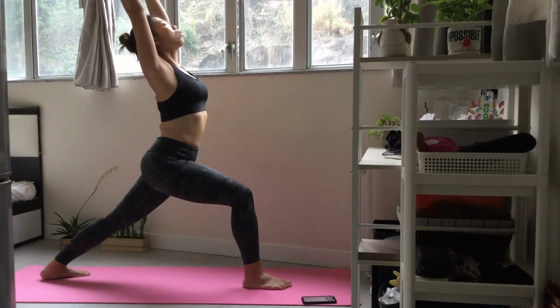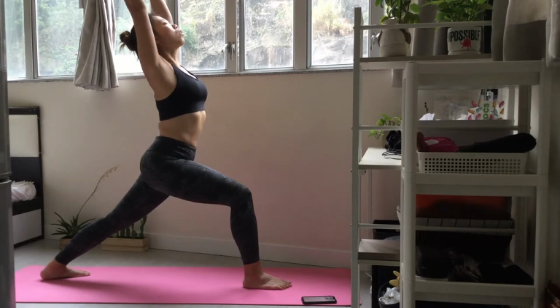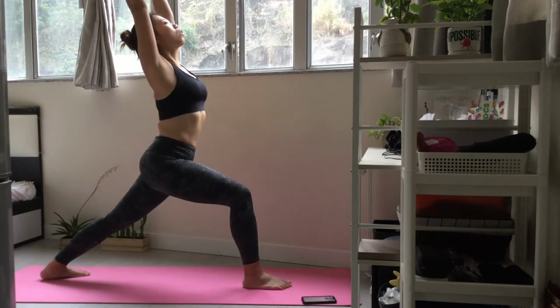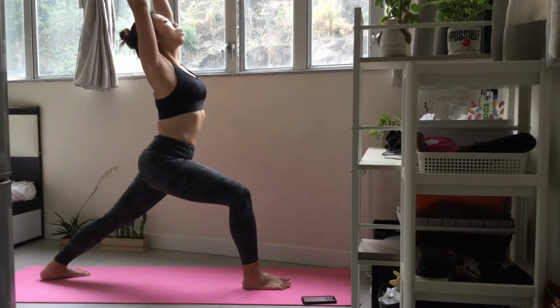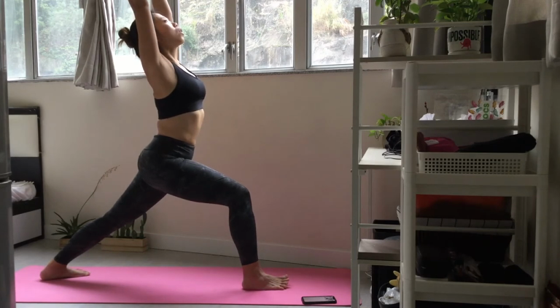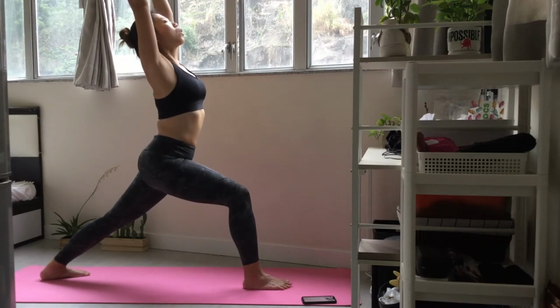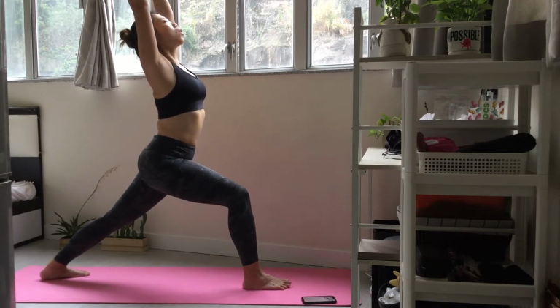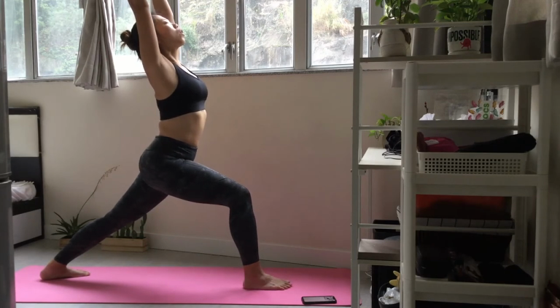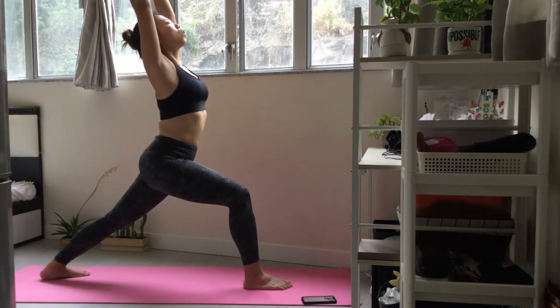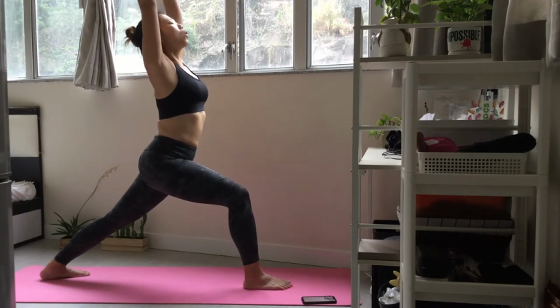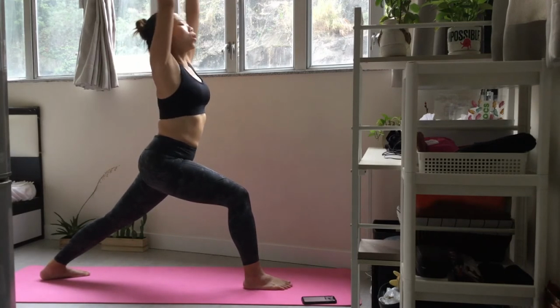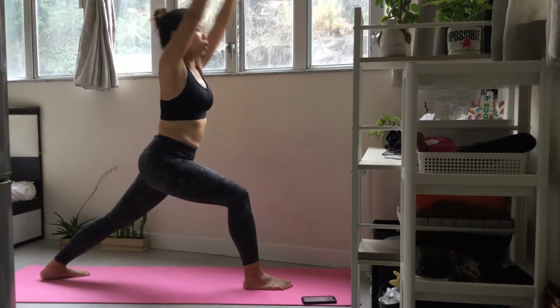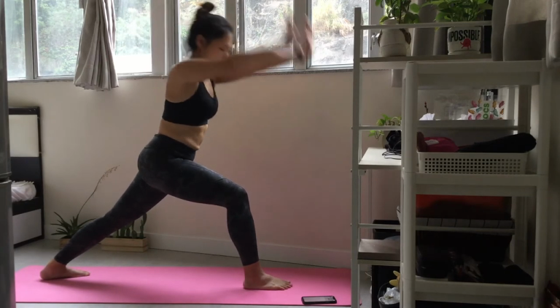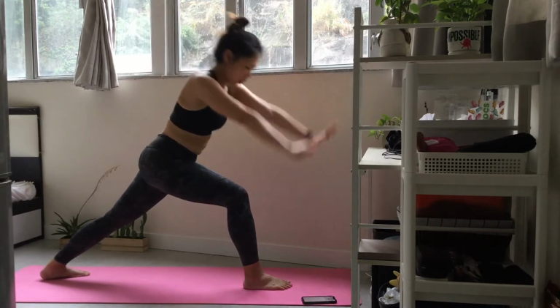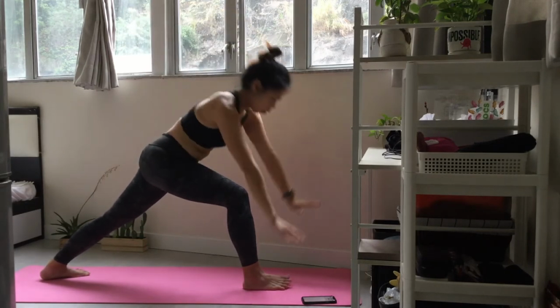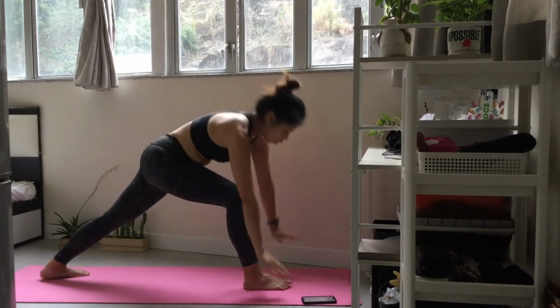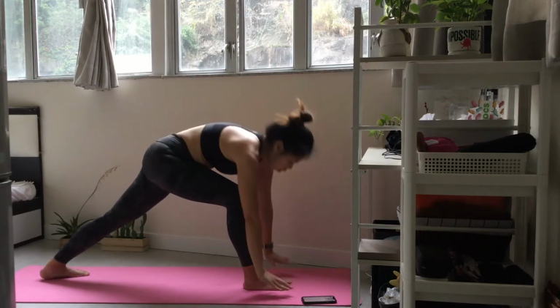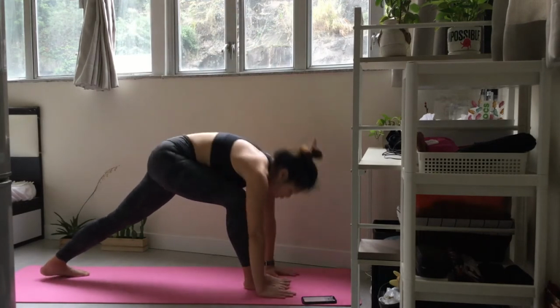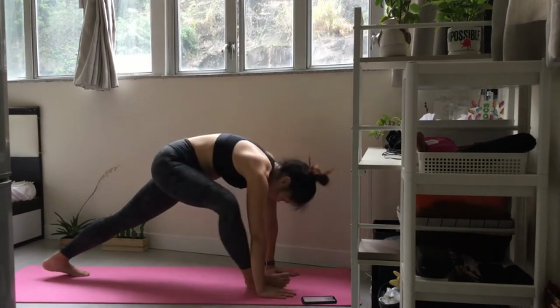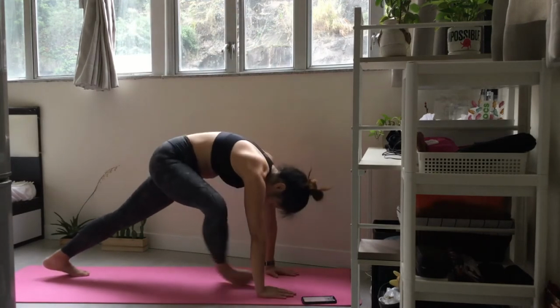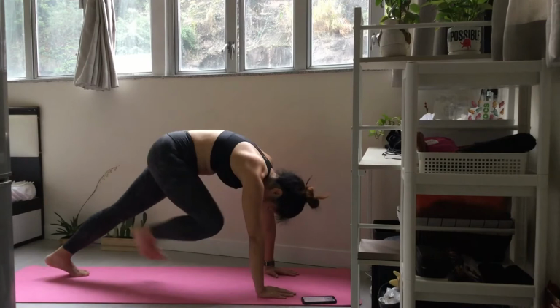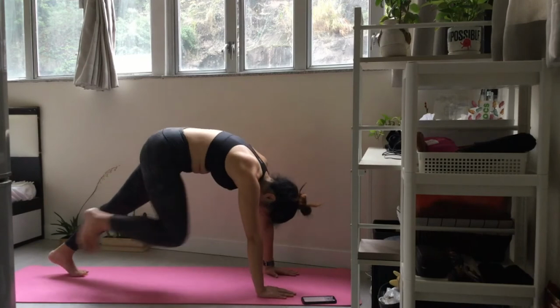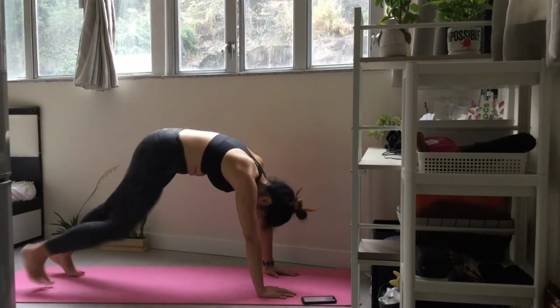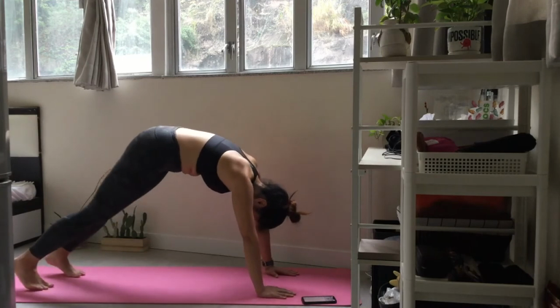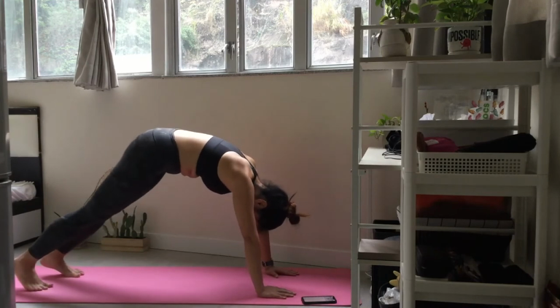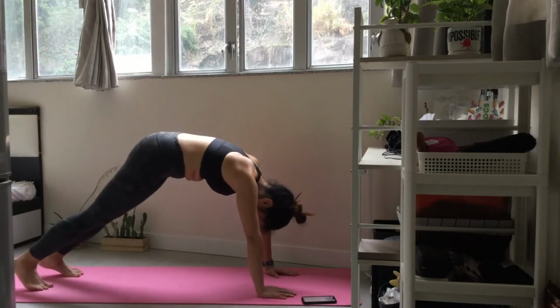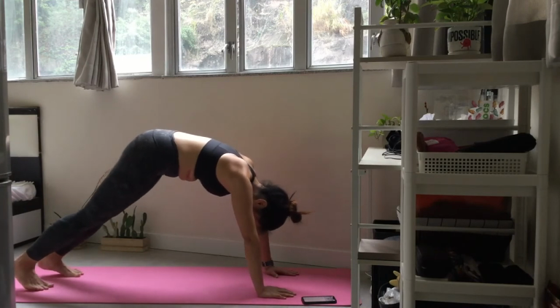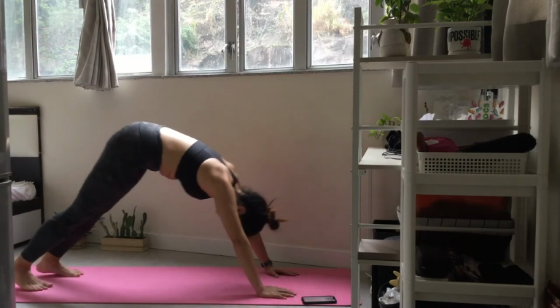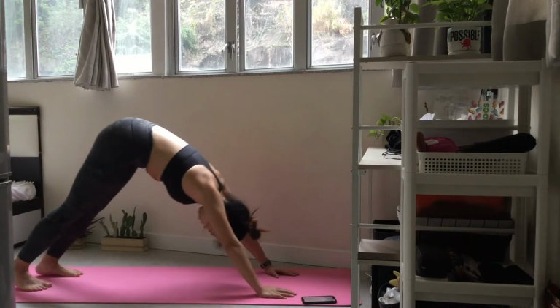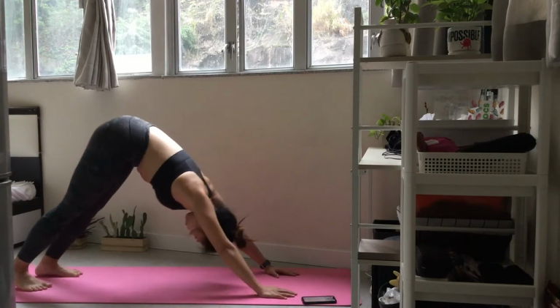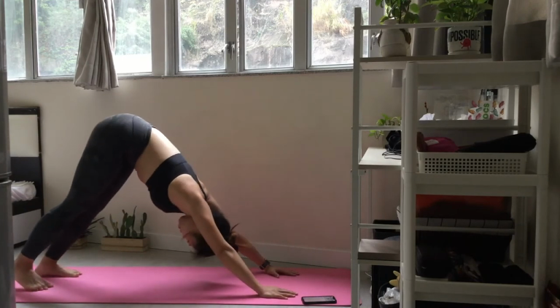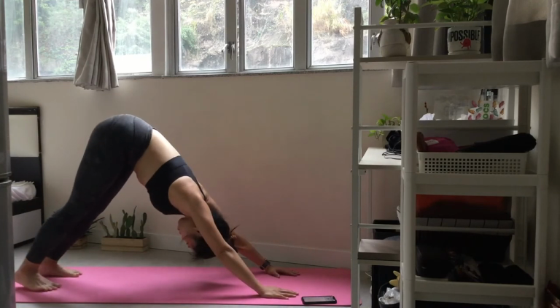Lengthen your spine with each inhale and with each exhale relax further into the stretch in your hips. Inhale, hands down to step back to downward facing dog. Now let's repeat on the left side.